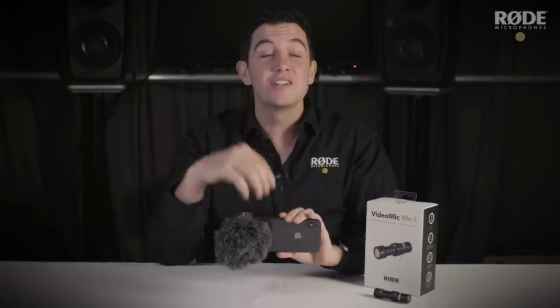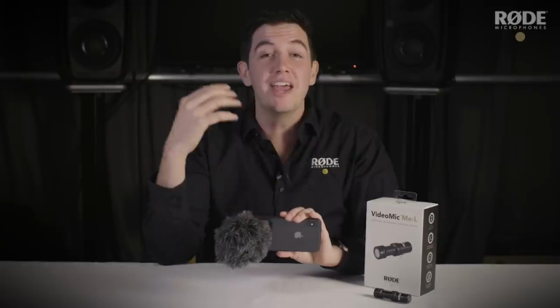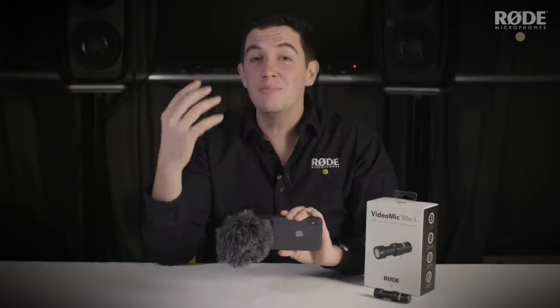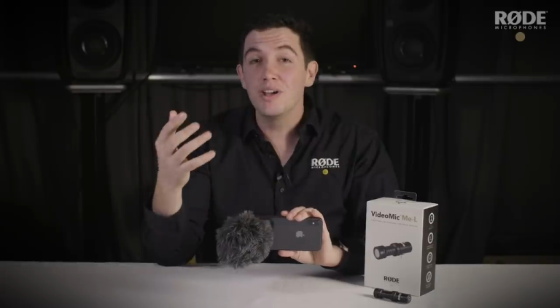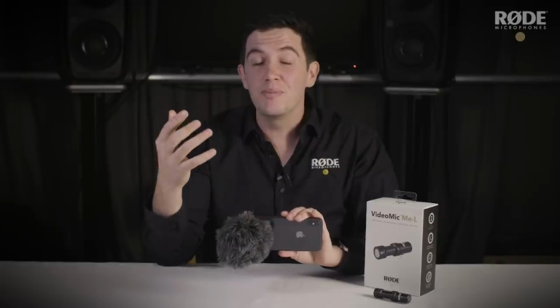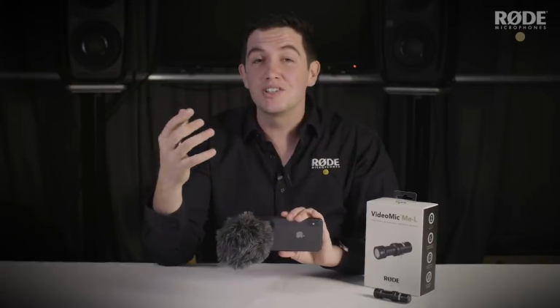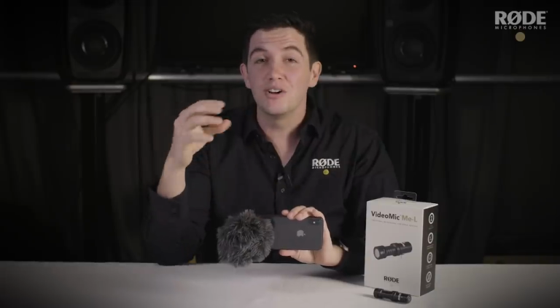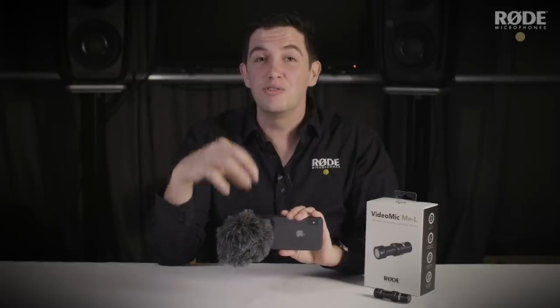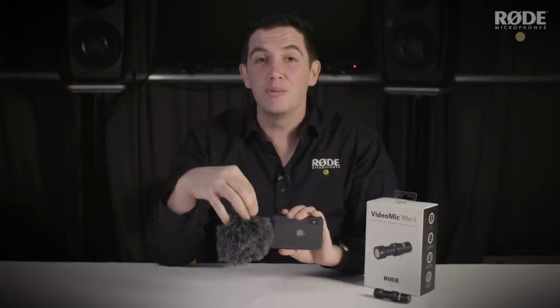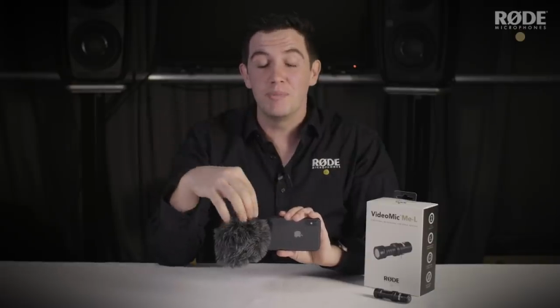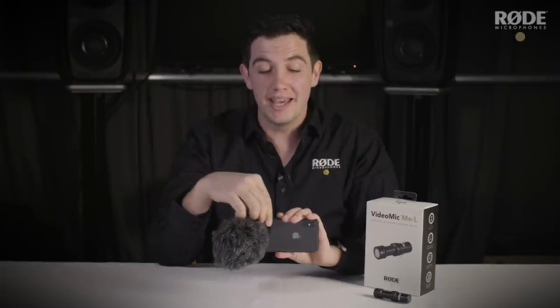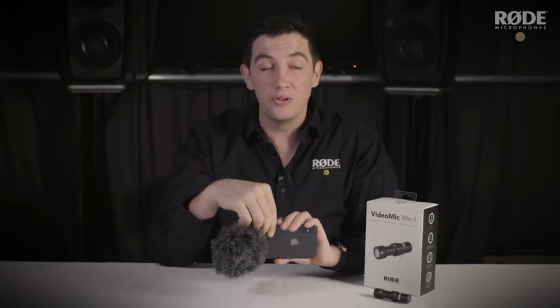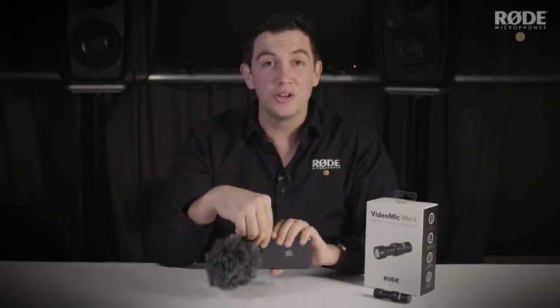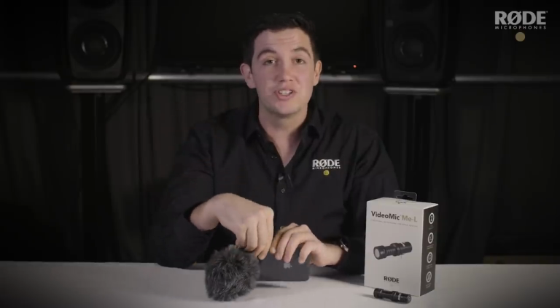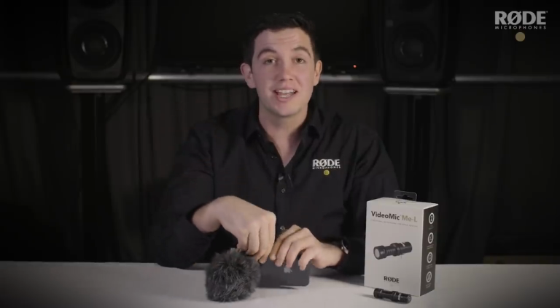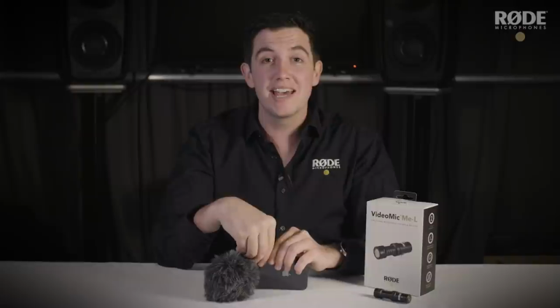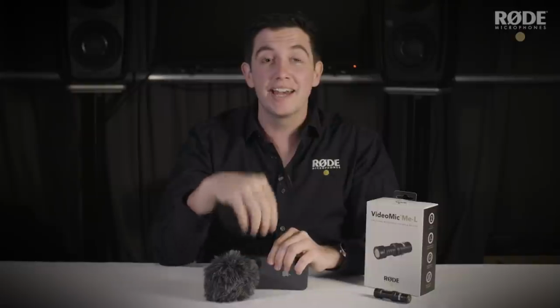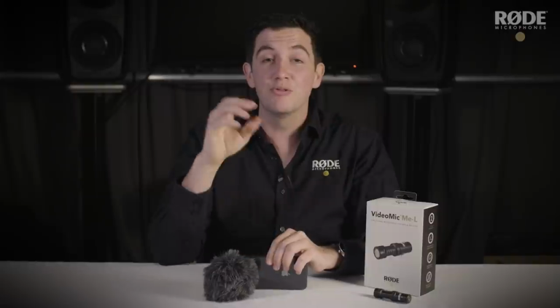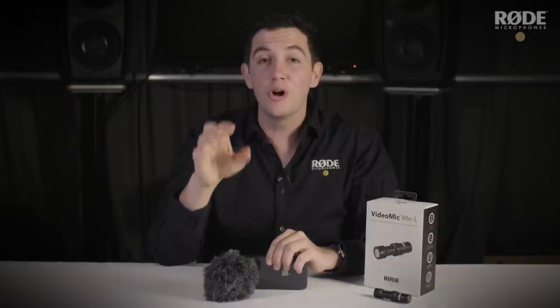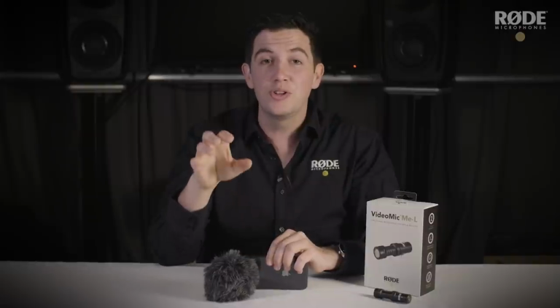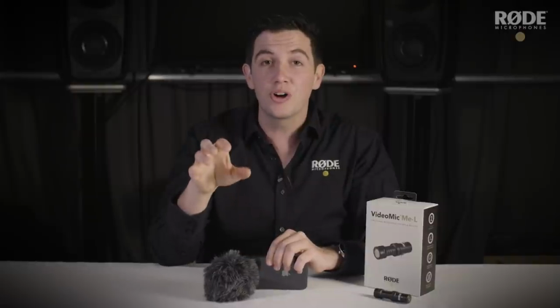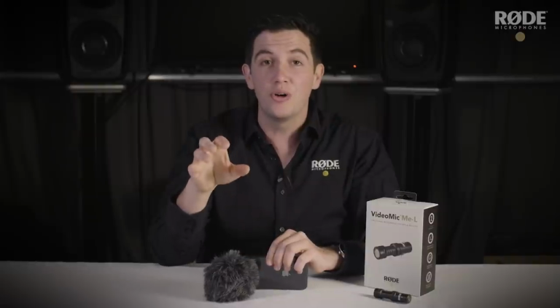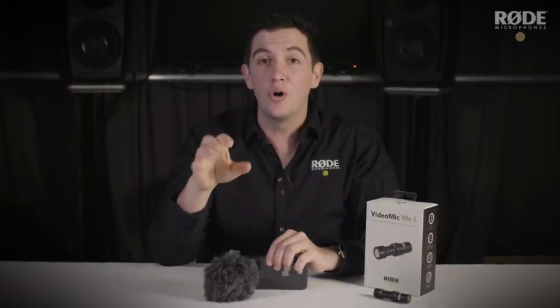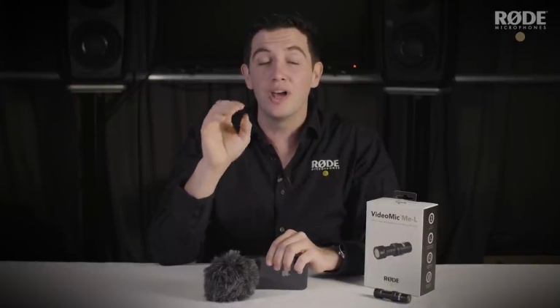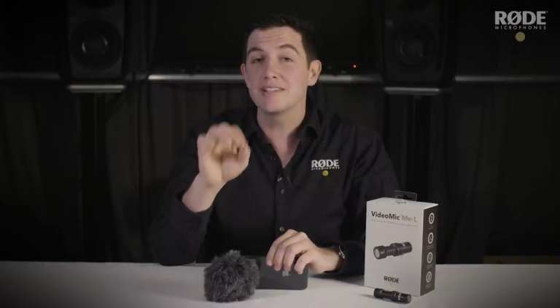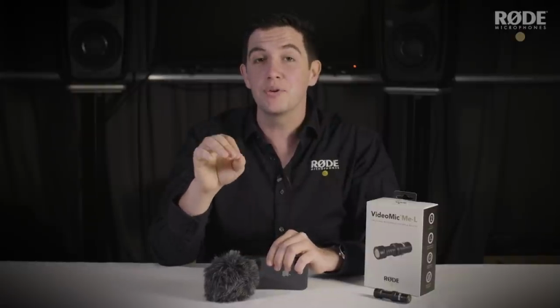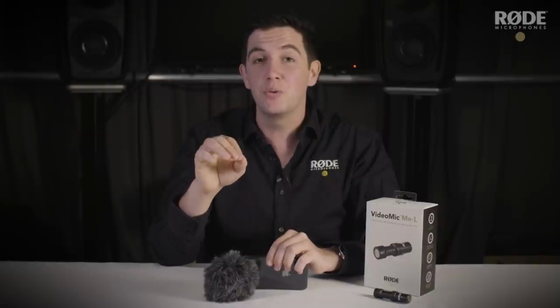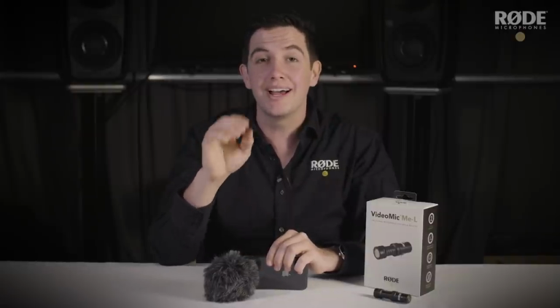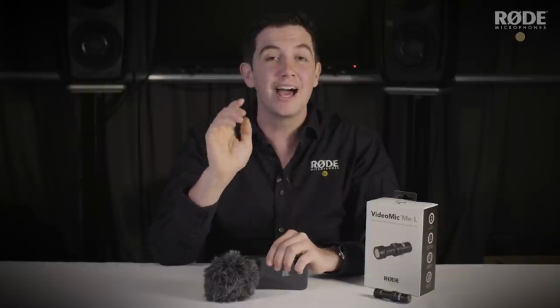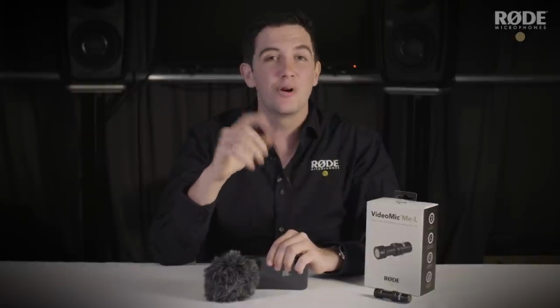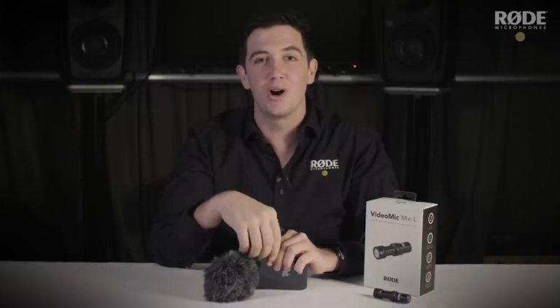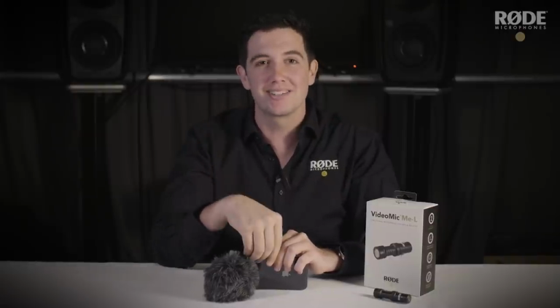For any more information on the VideoMic Me L, you can check us out at Rode.com or hit us up on Twitter at RodeMikes.